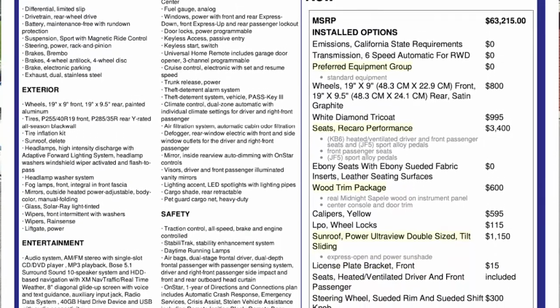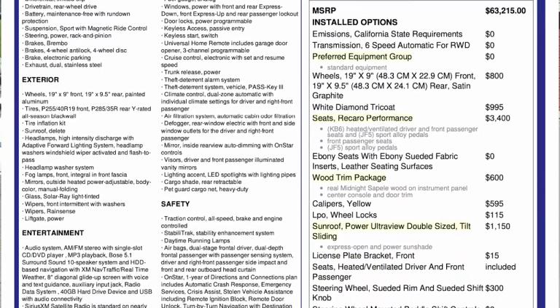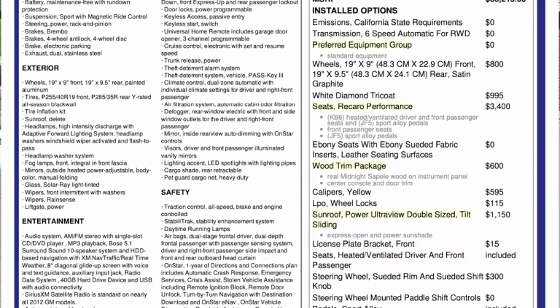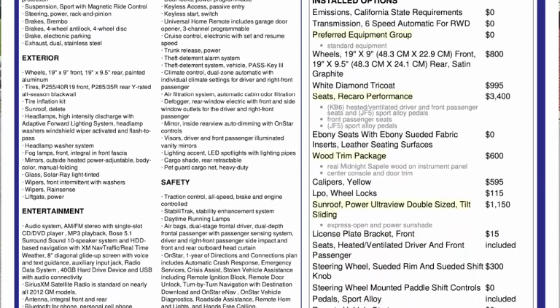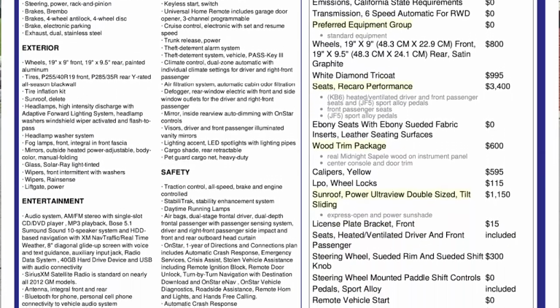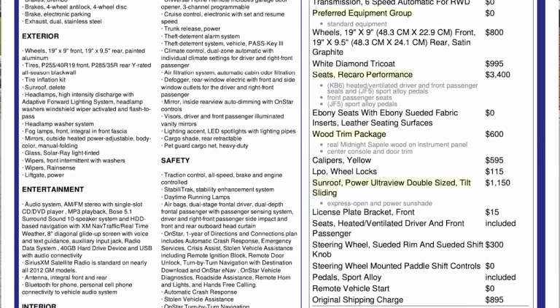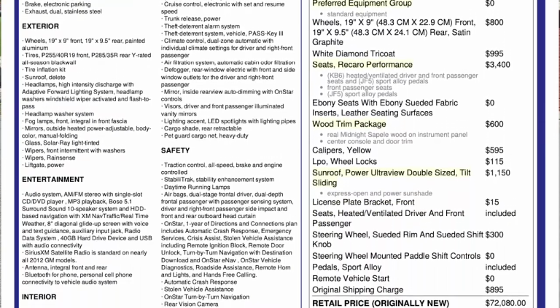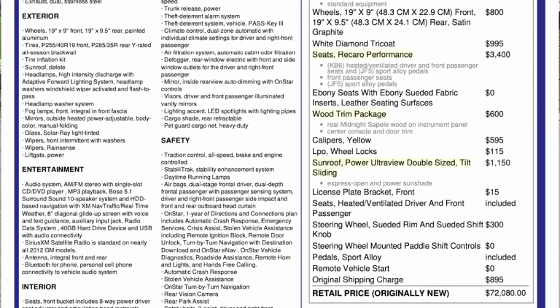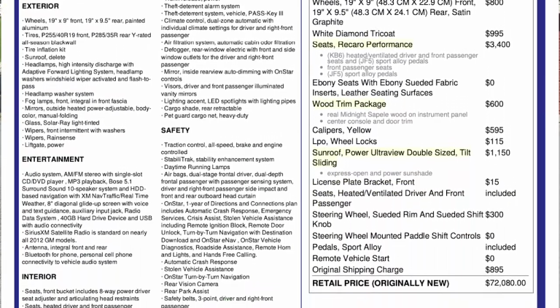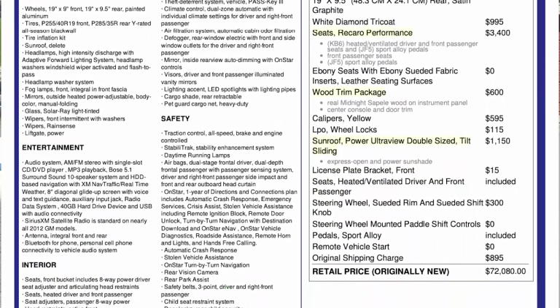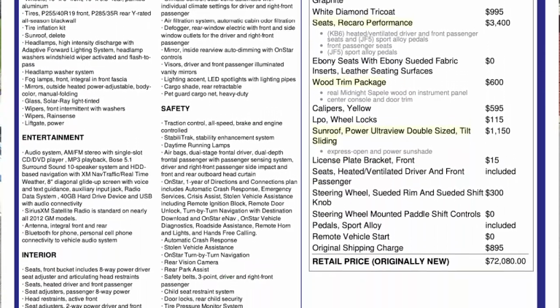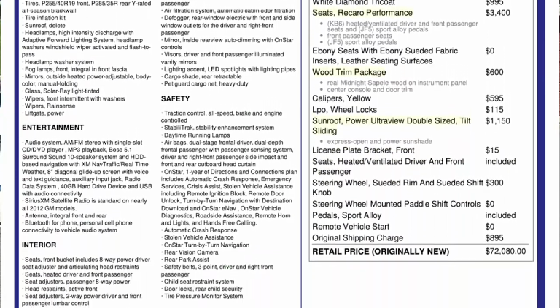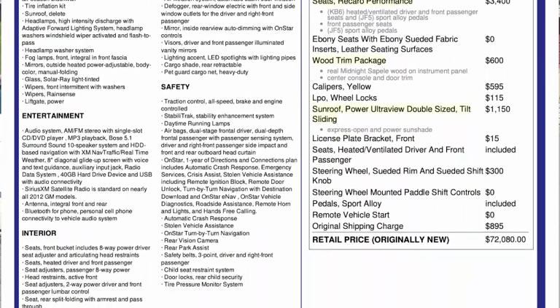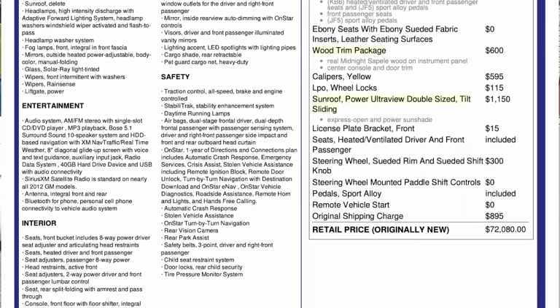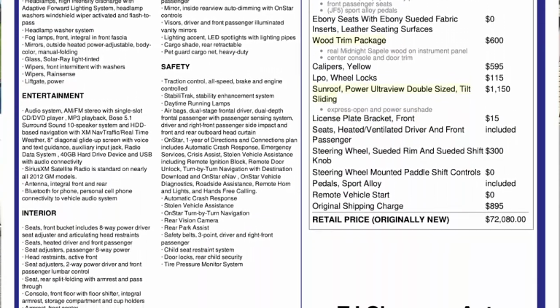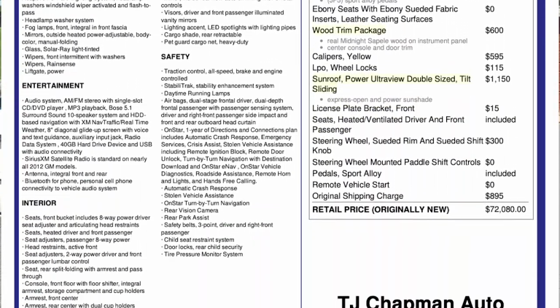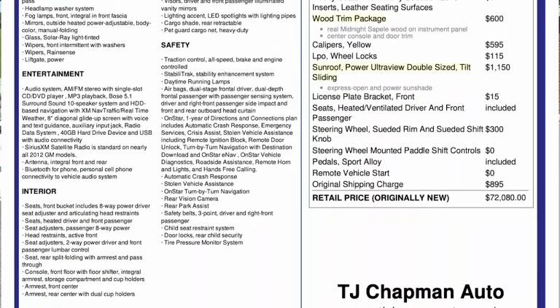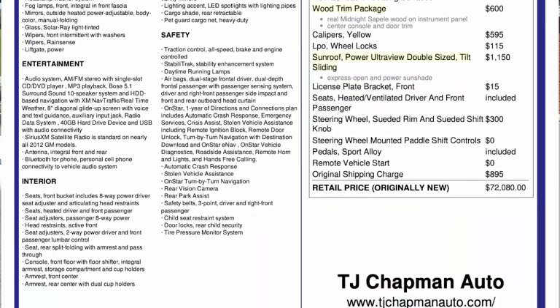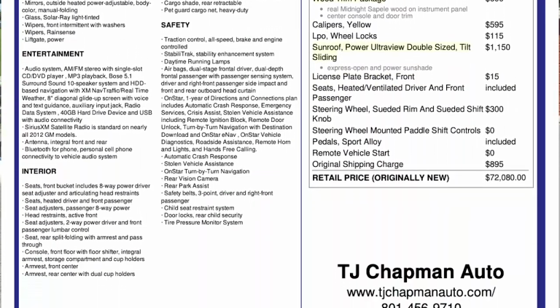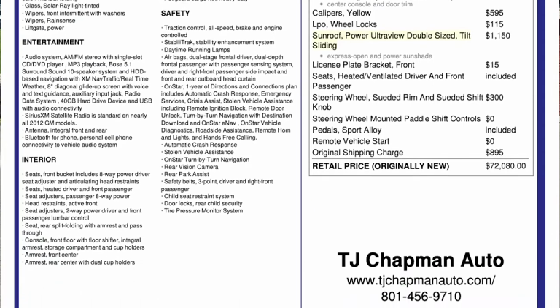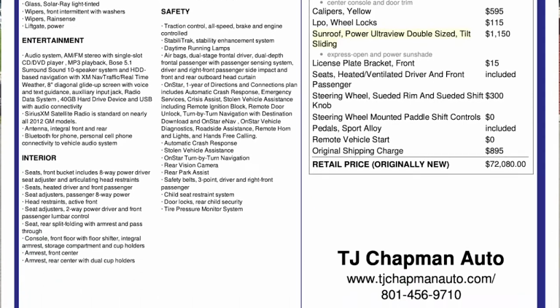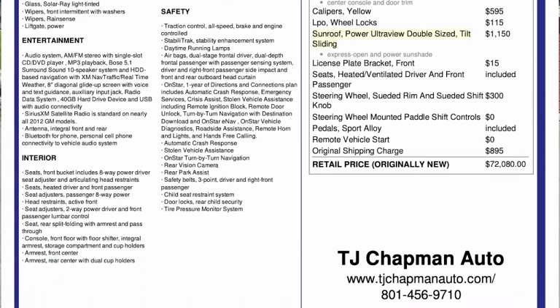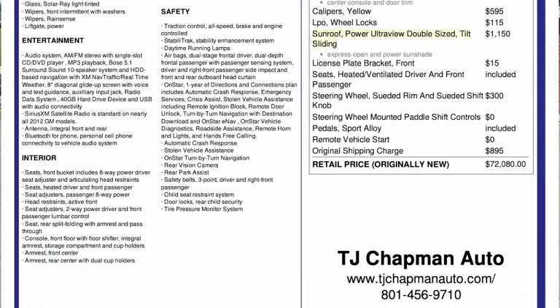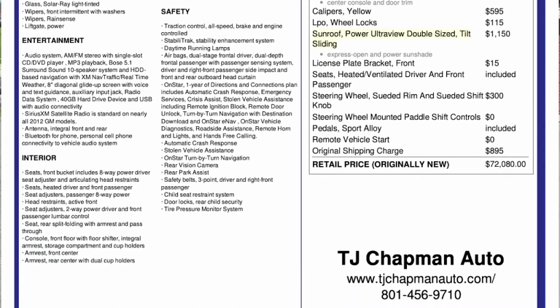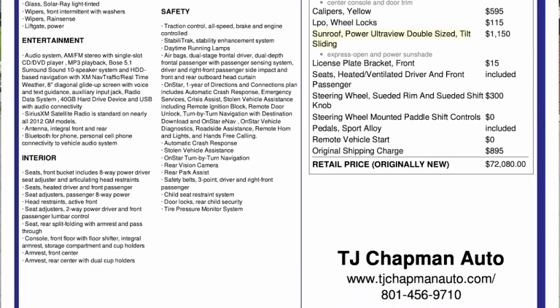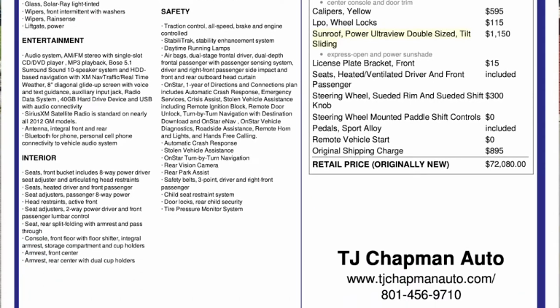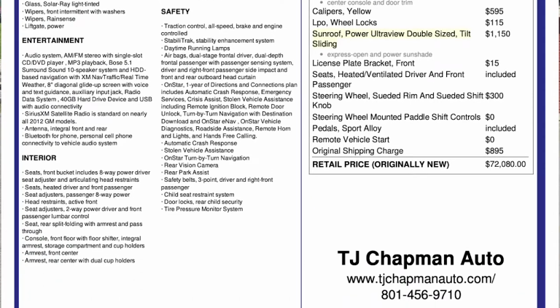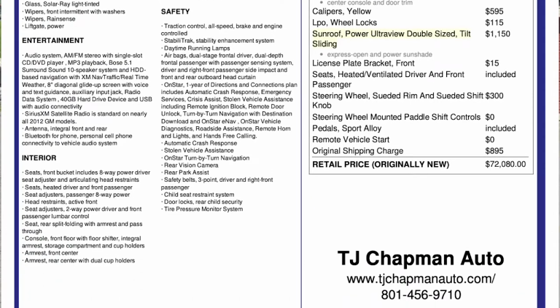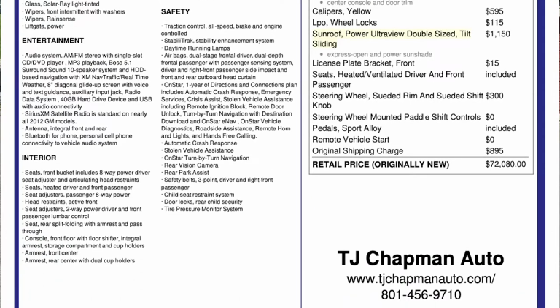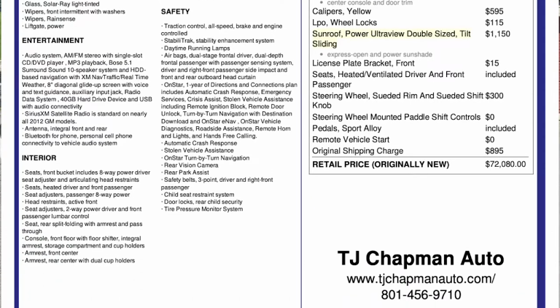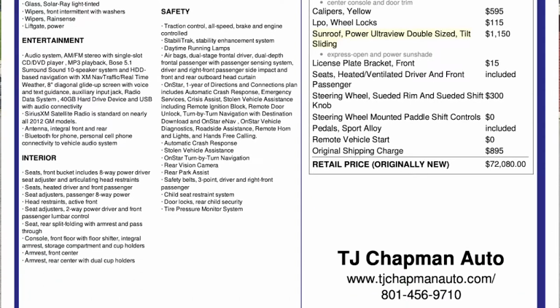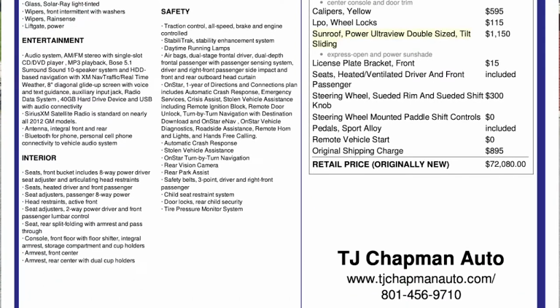We do have a number of other cars here on the lot. For more inventory, visit us at TJChapmanAuto.com.